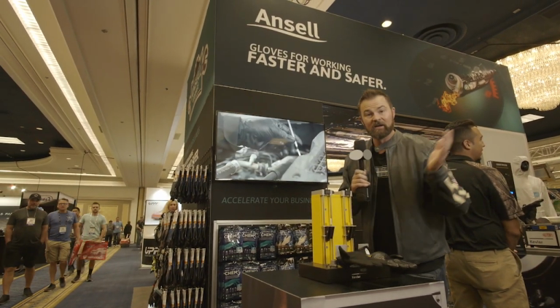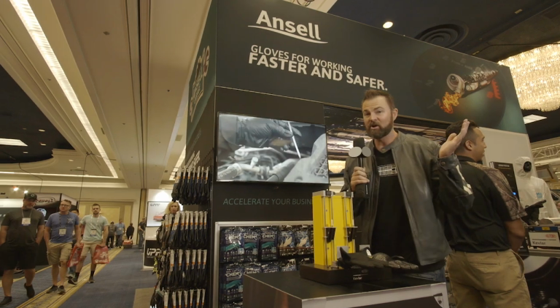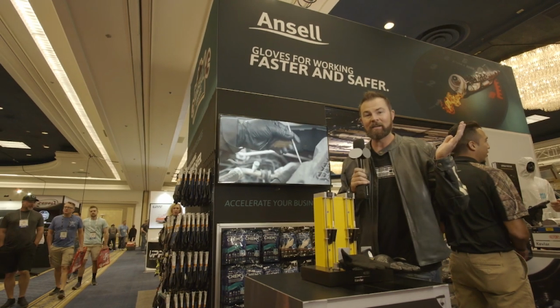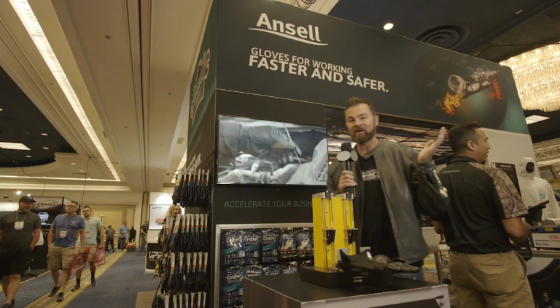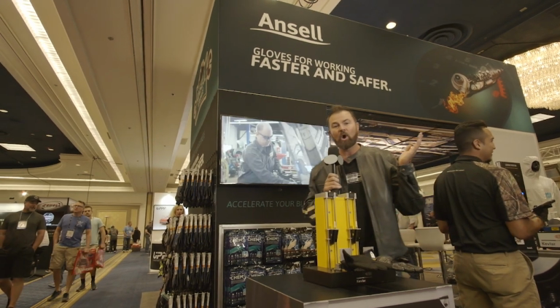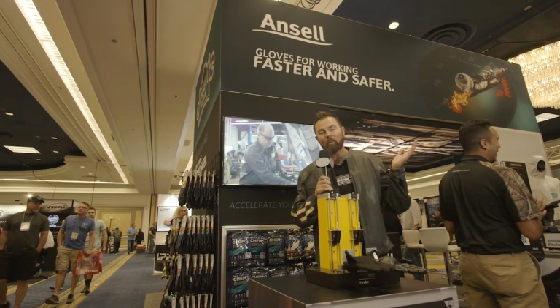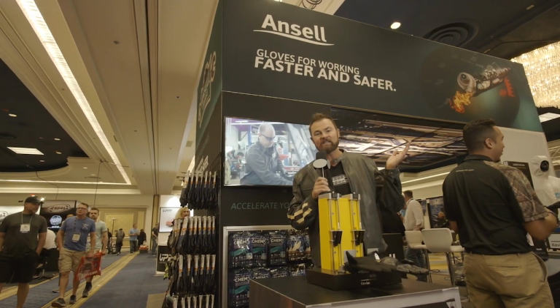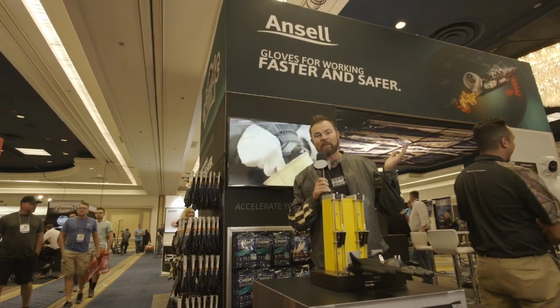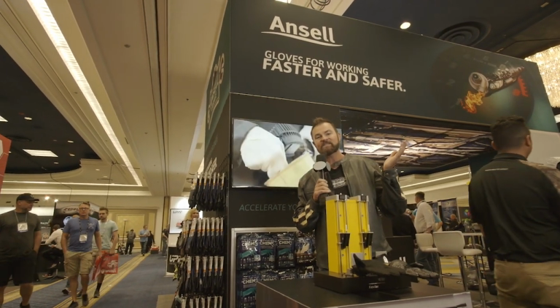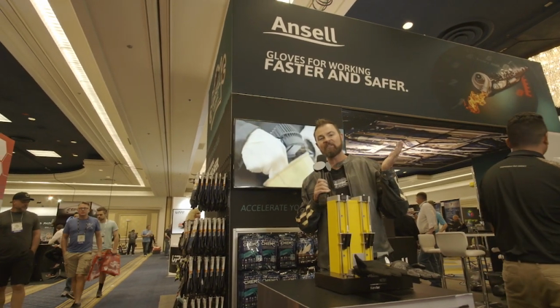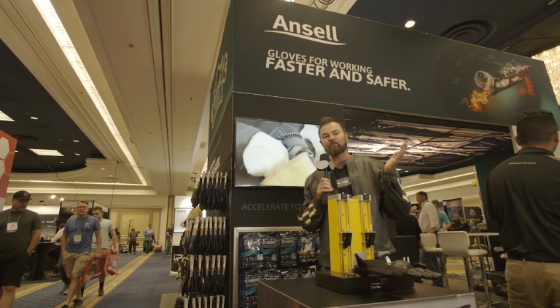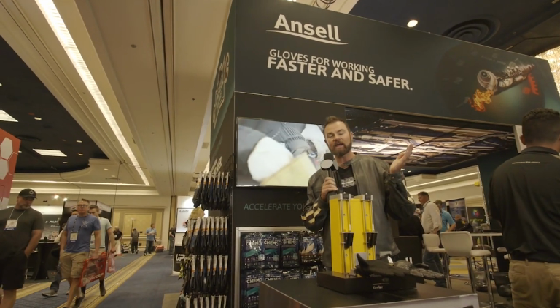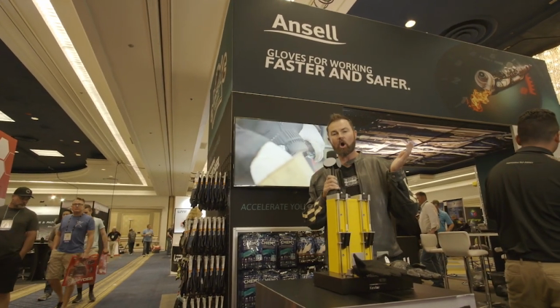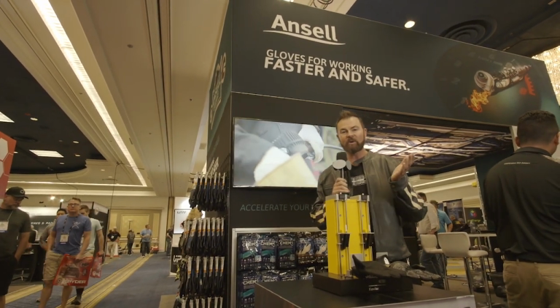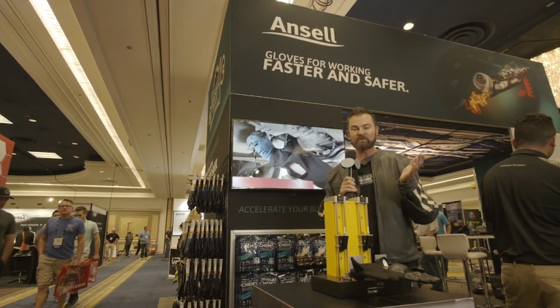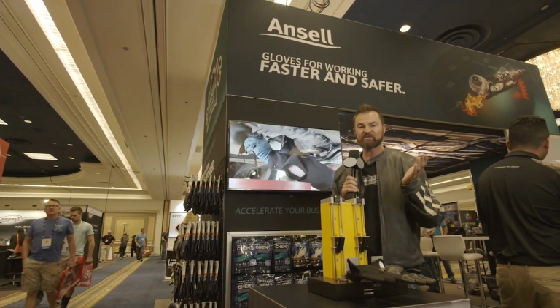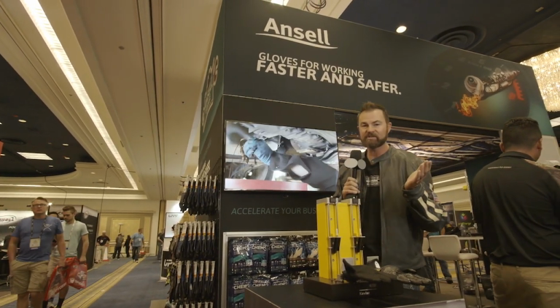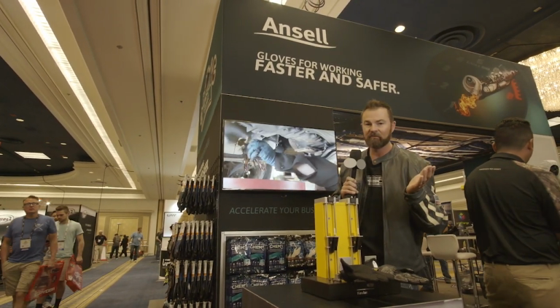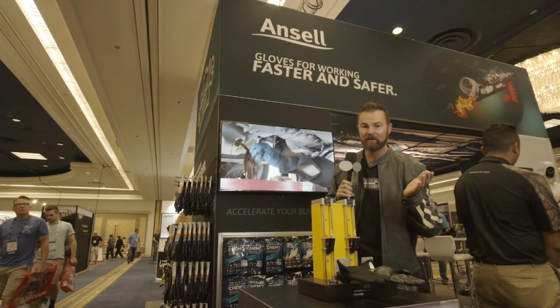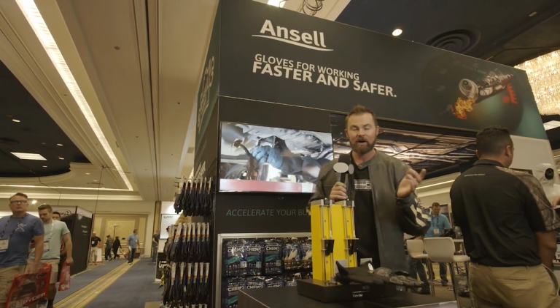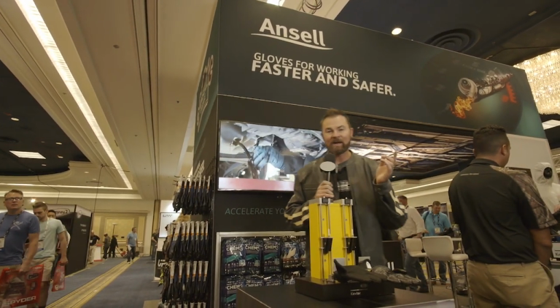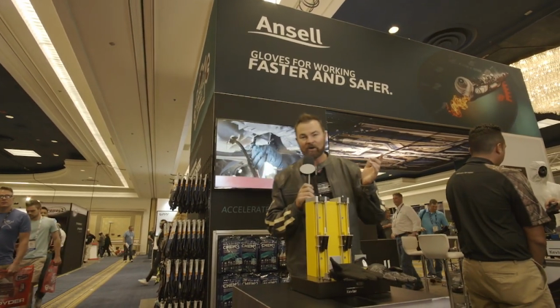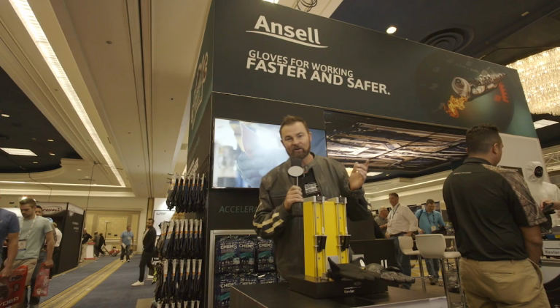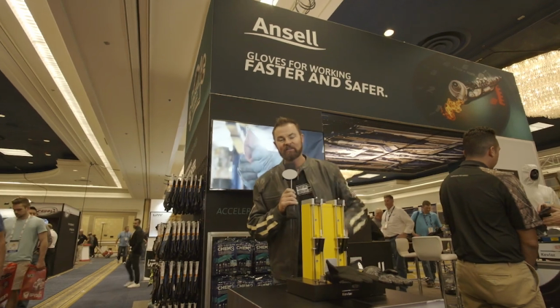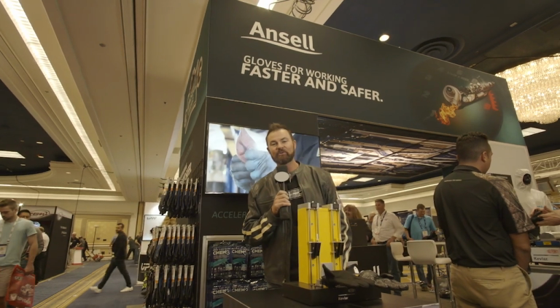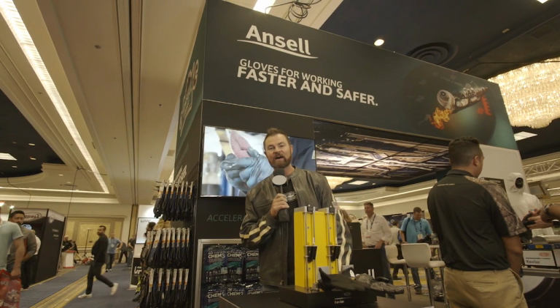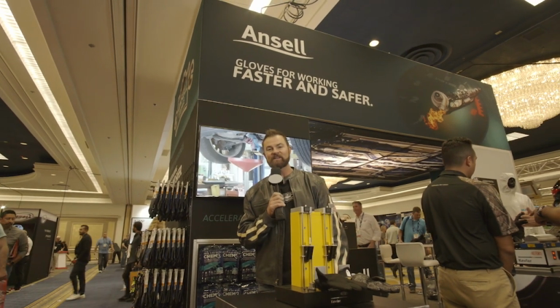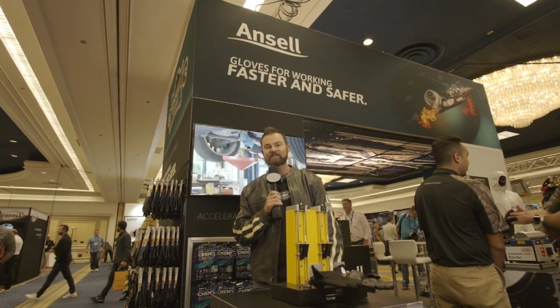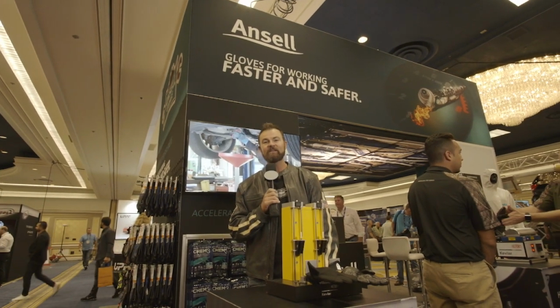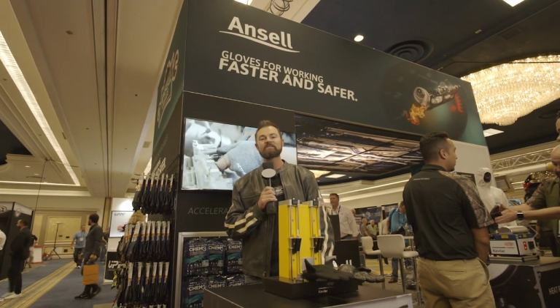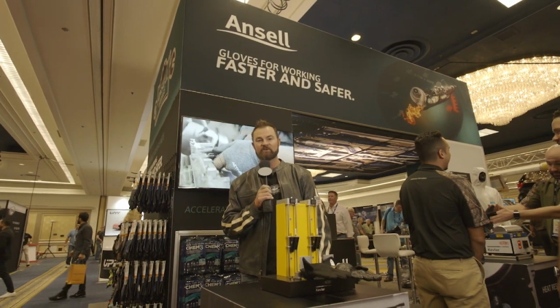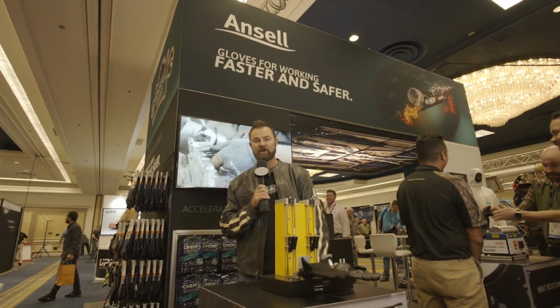You know my motto — always think about safety, always protect yourself. I'm Mike Caudill at the 2018 SEMA Show.